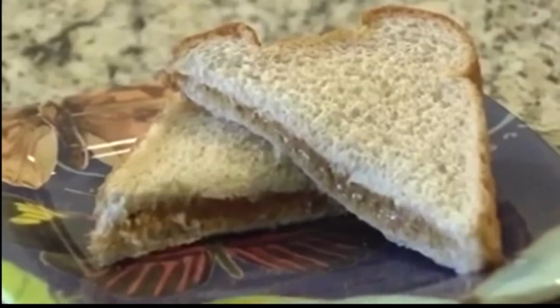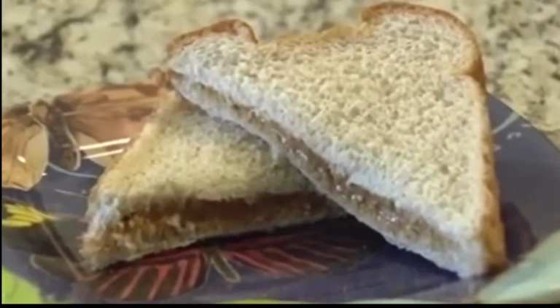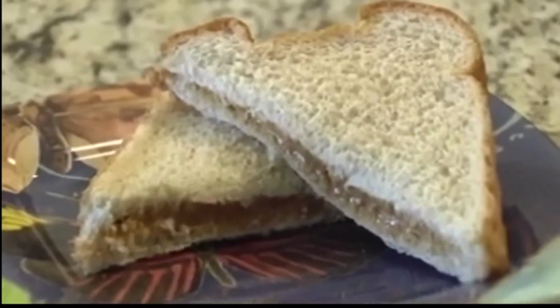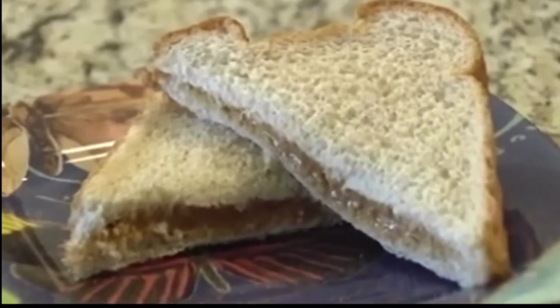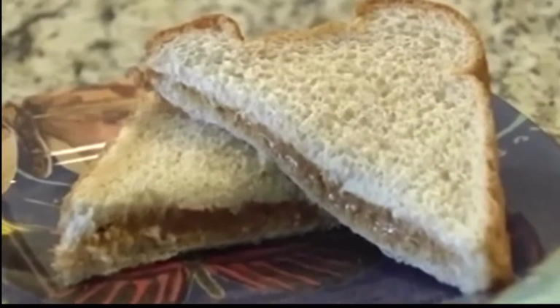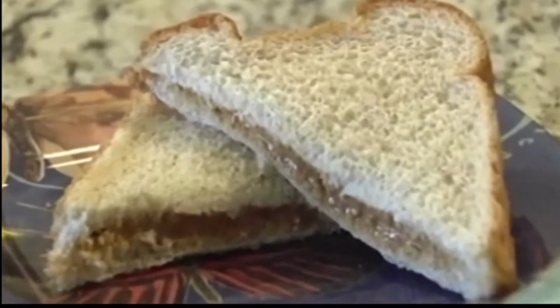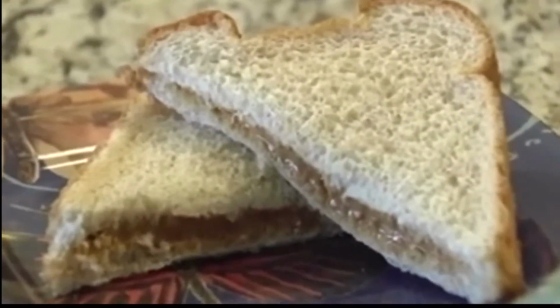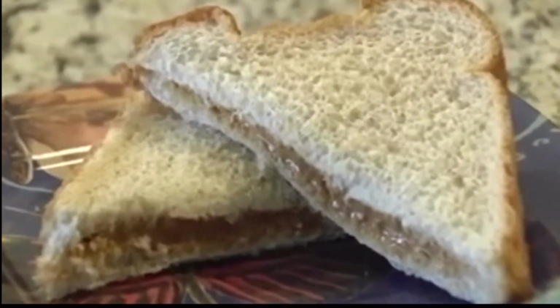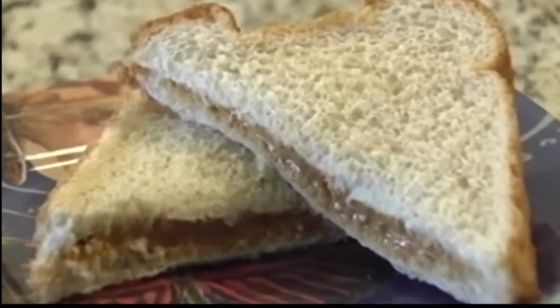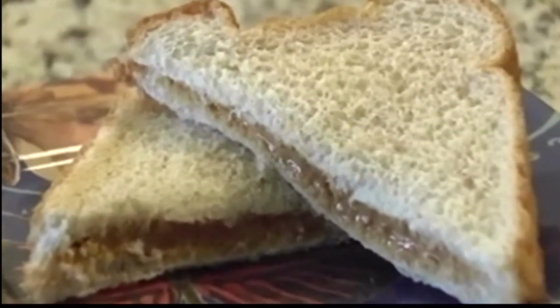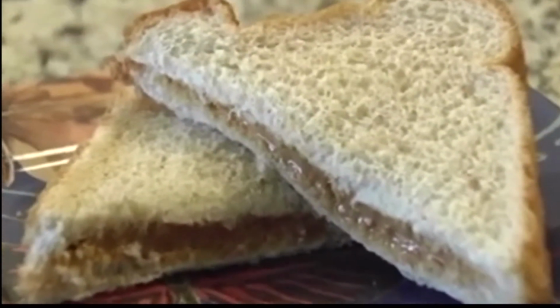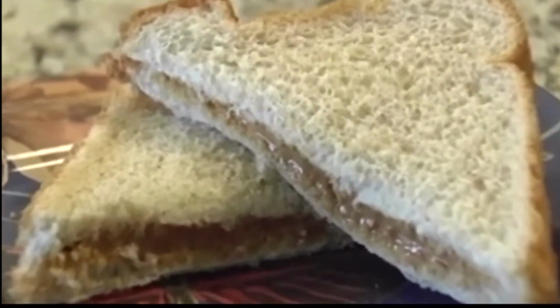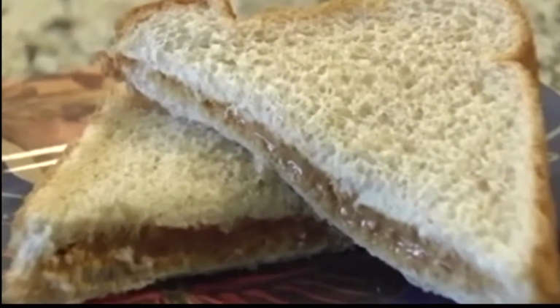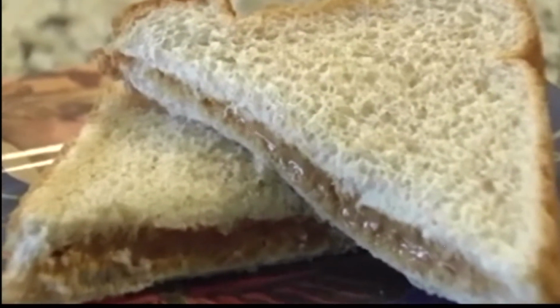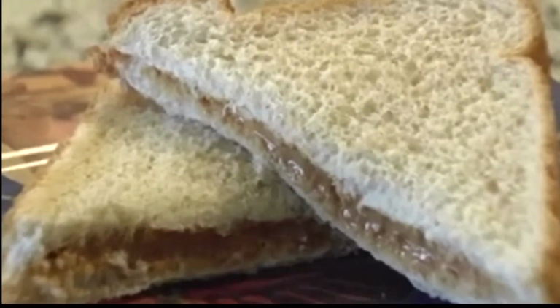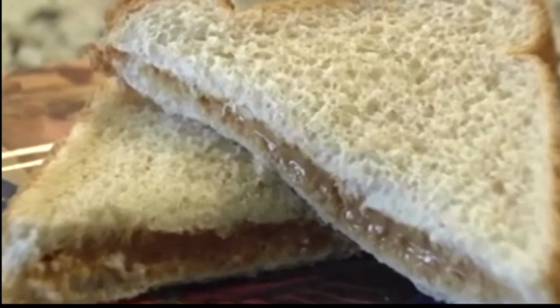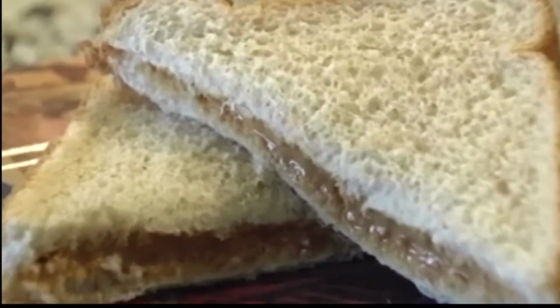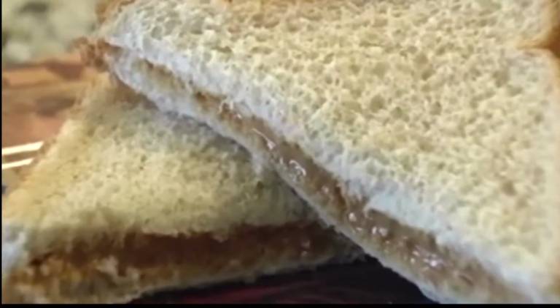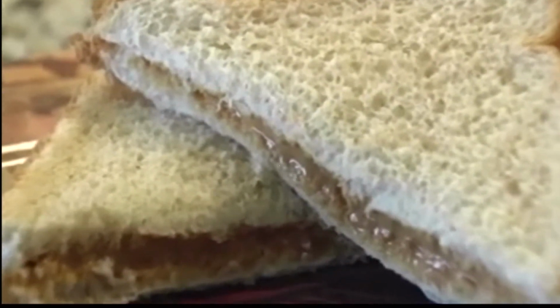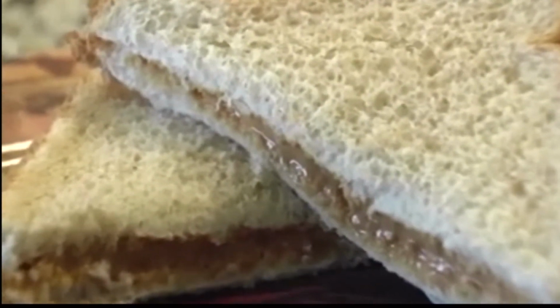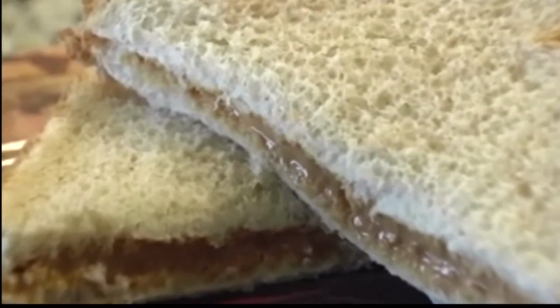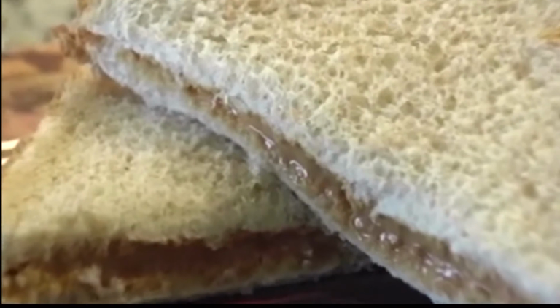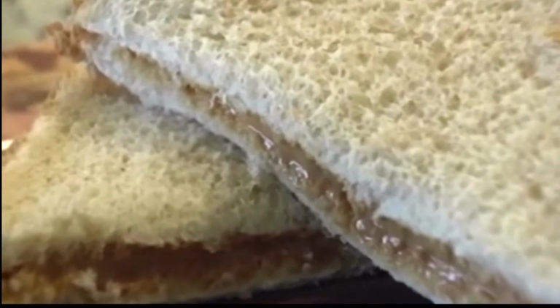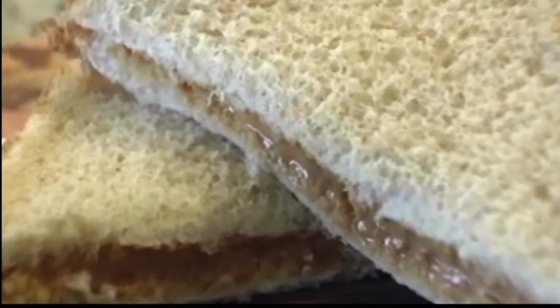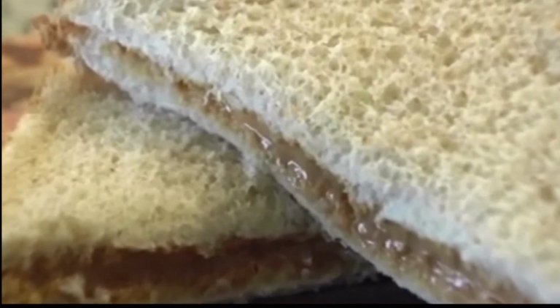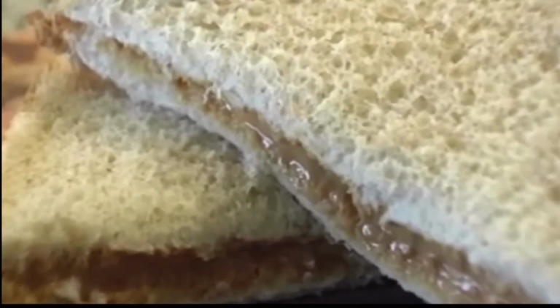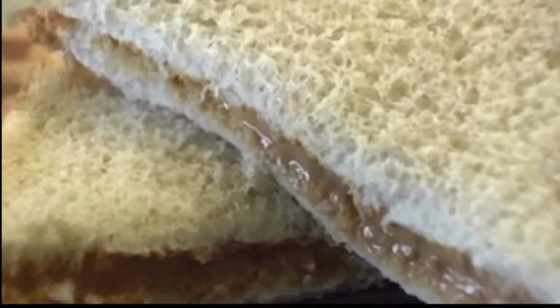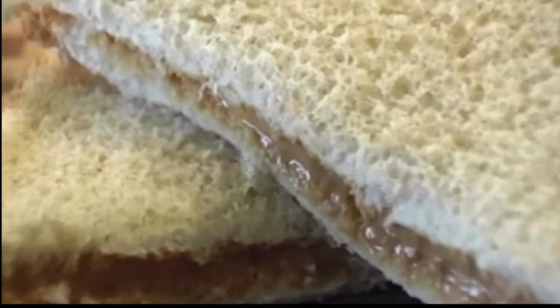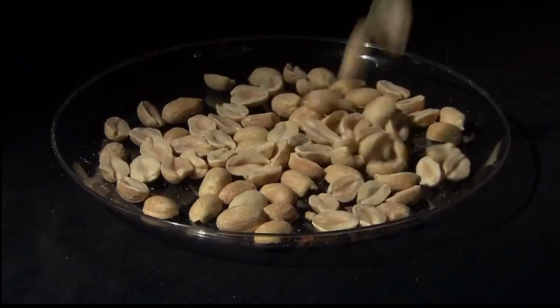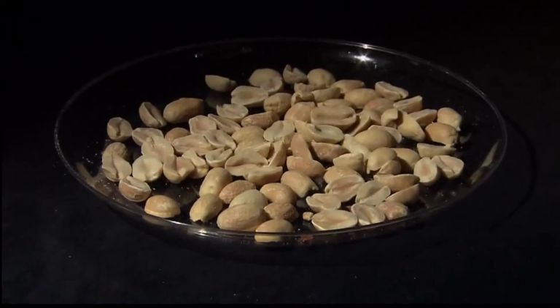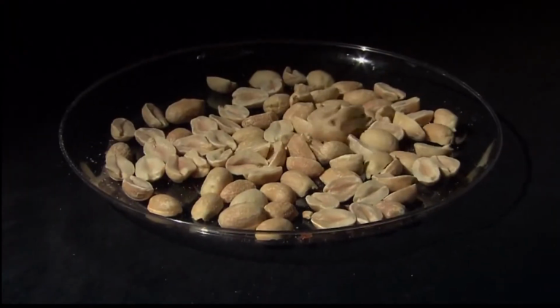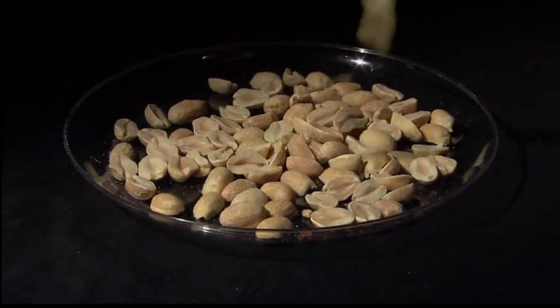Experts say the goal of this treatment is not for people to be able to eat a peanut butter sandwich, but to keep them safe in case of an accidental exposure.